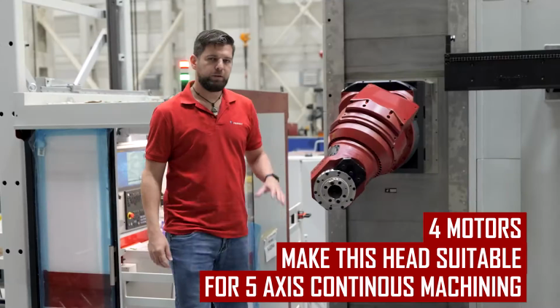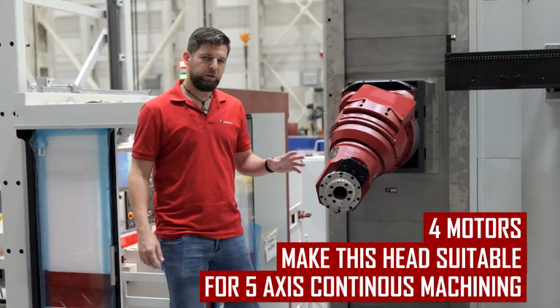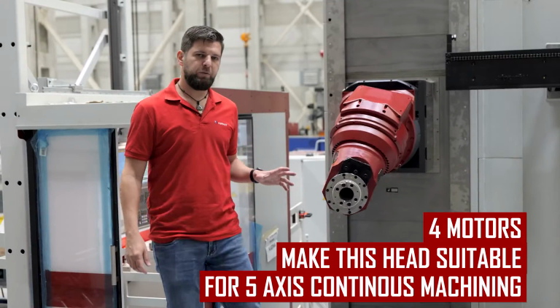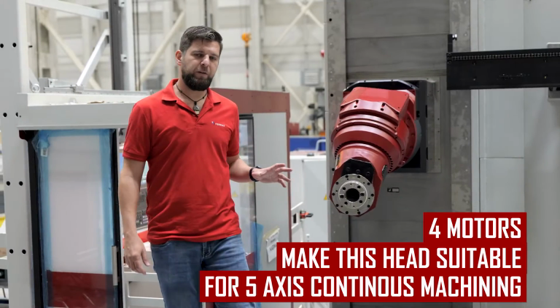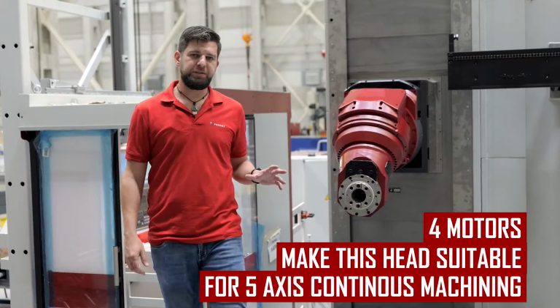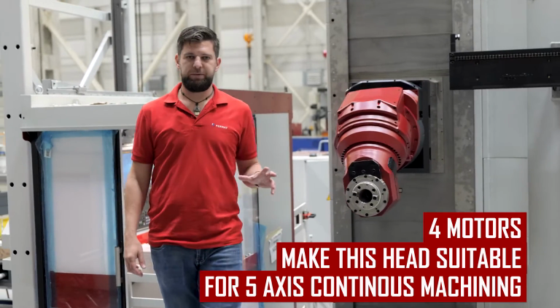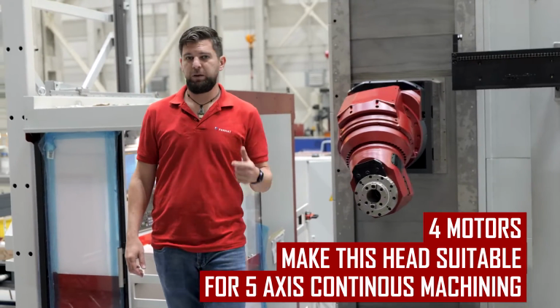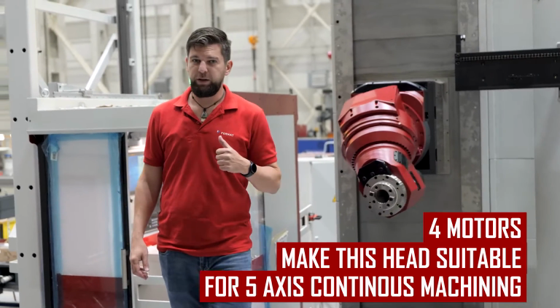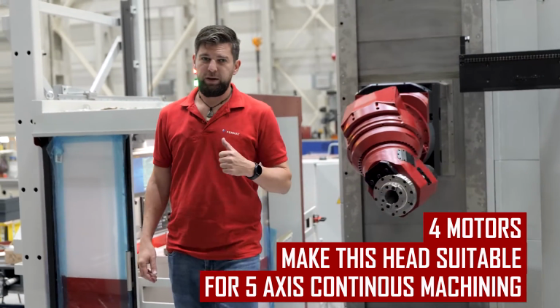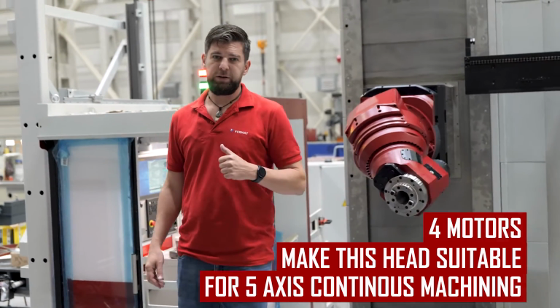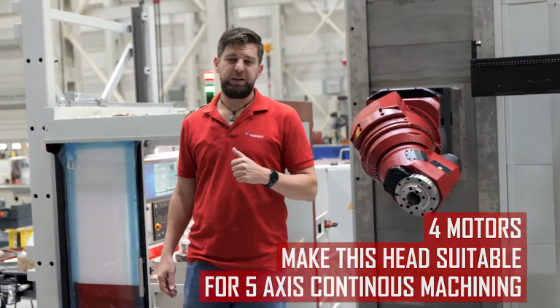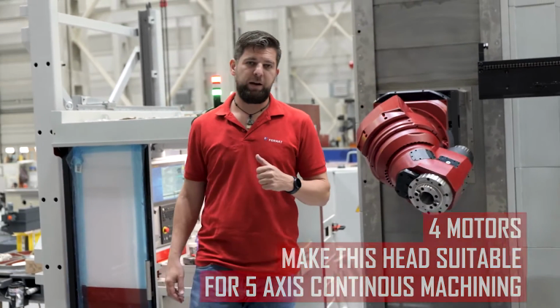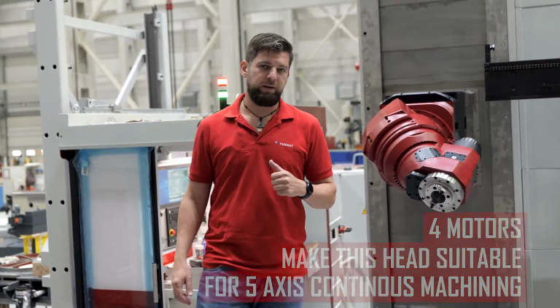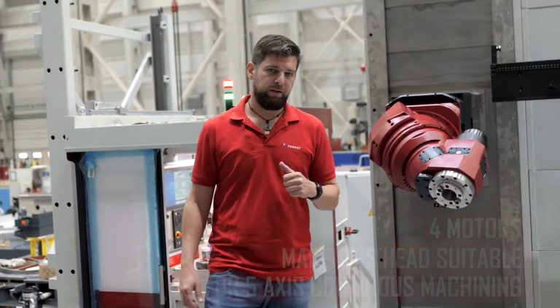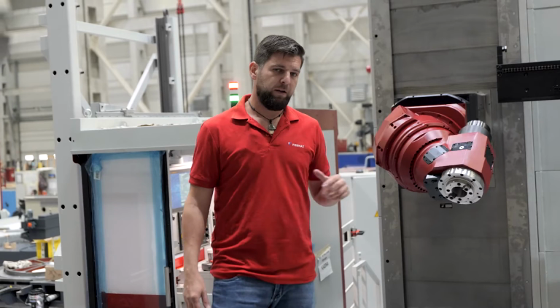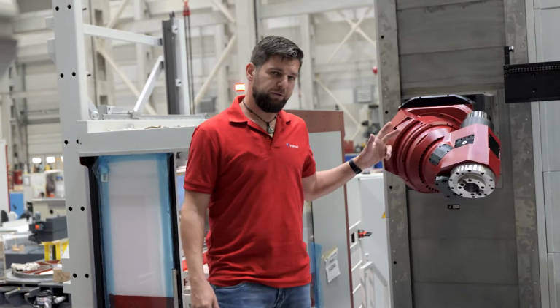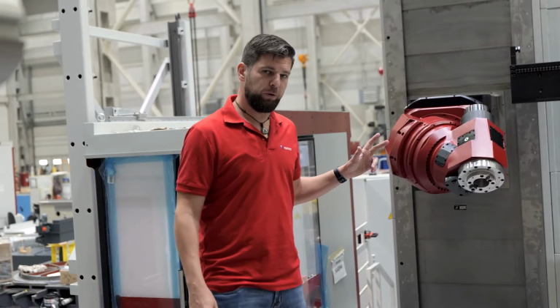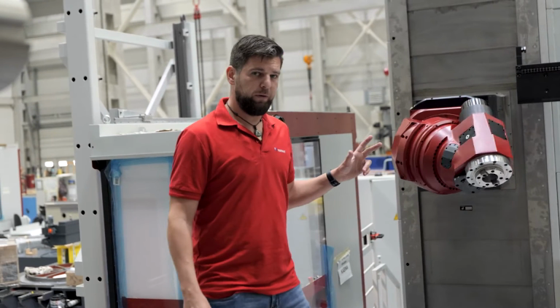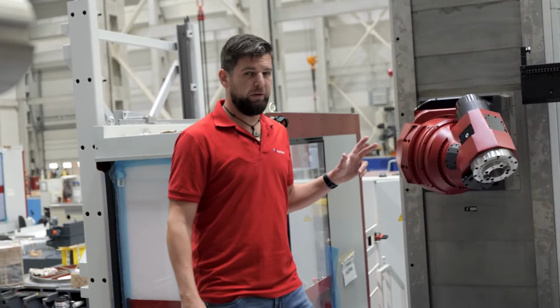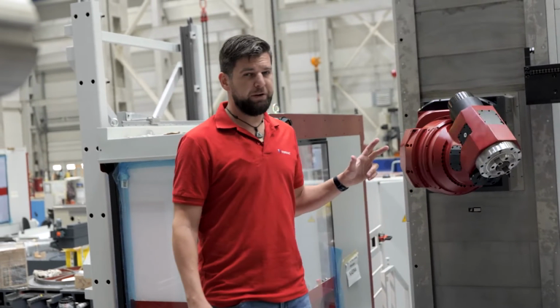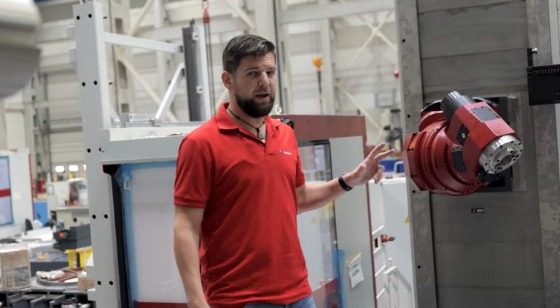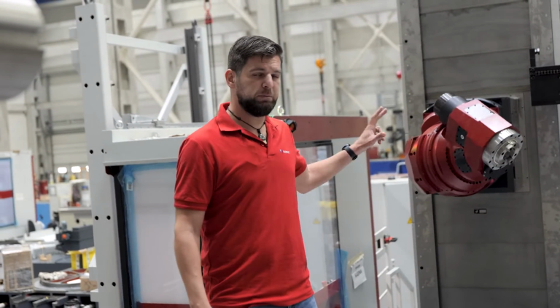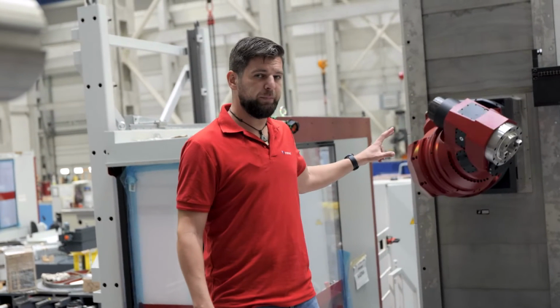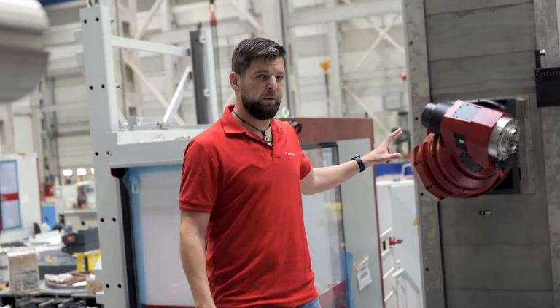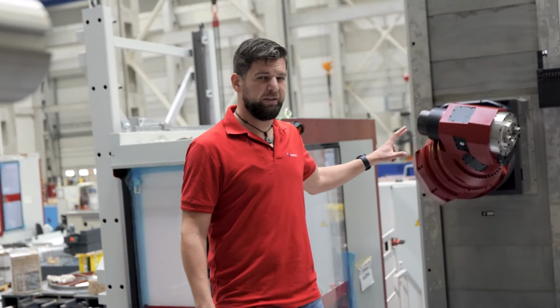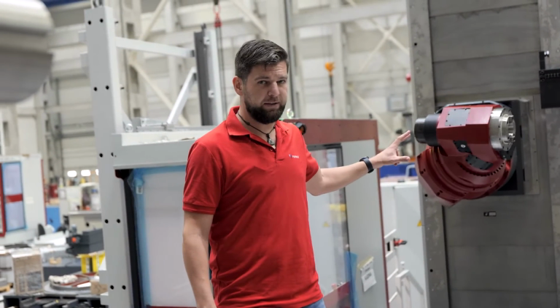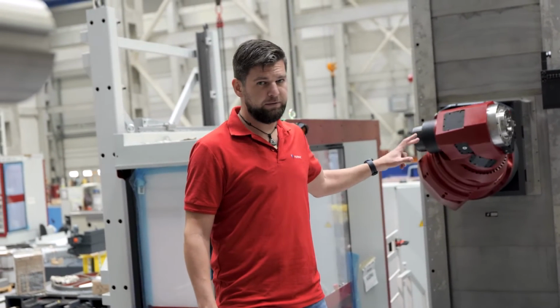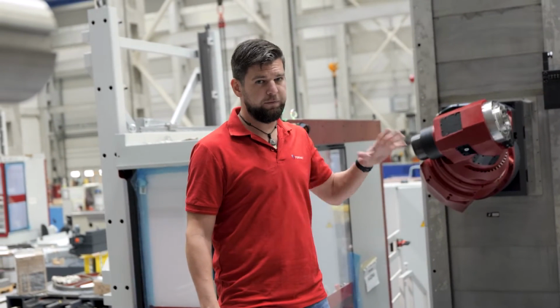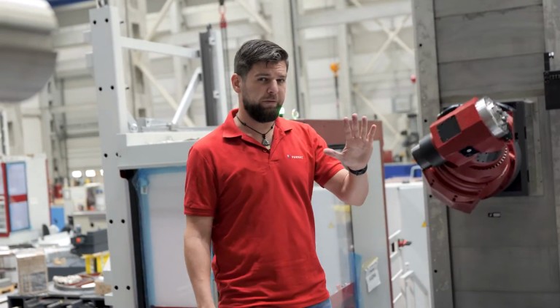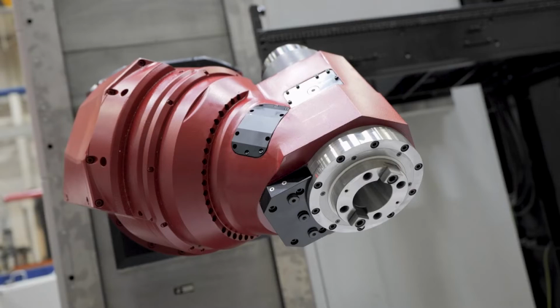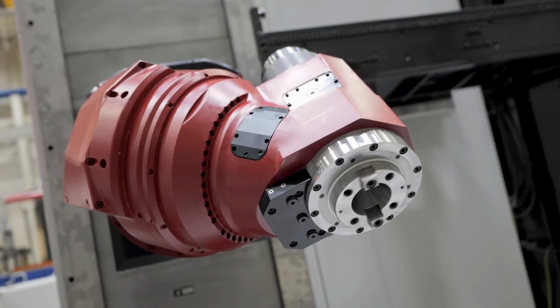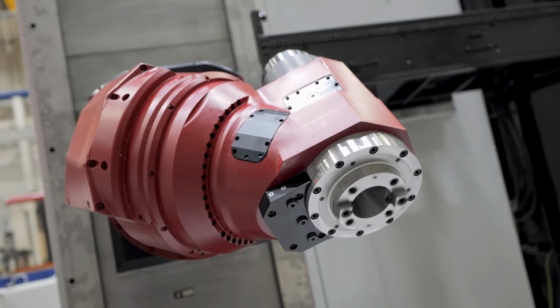The world is moving faster and we are not staying behind. Therefore, we've upgraded the maximum RPM of this head to 5000 RPM.